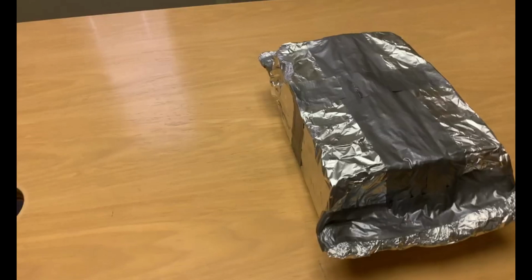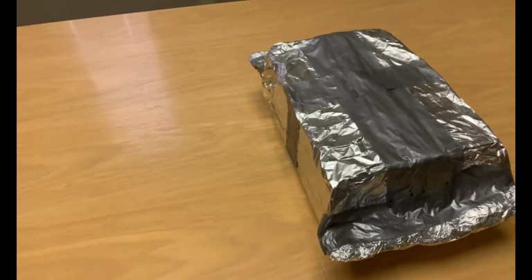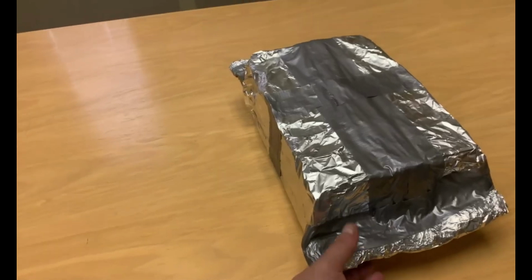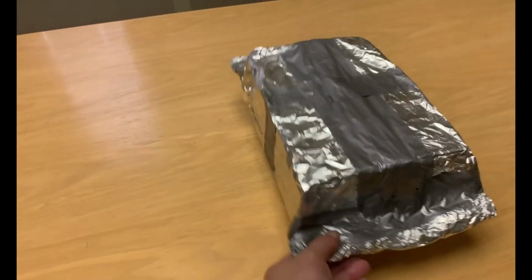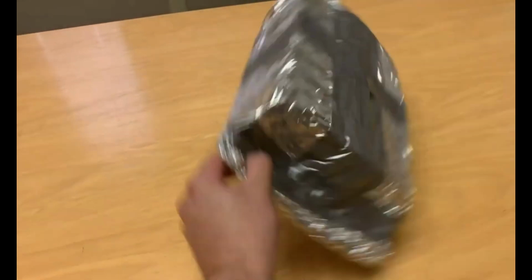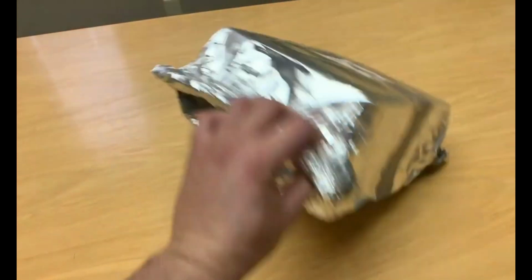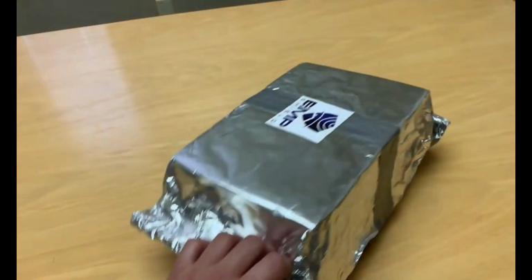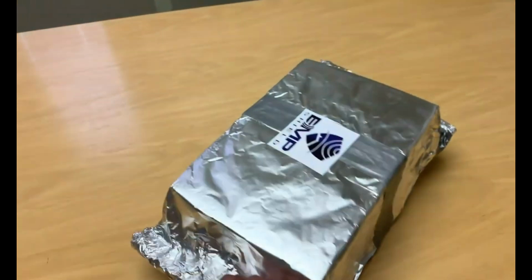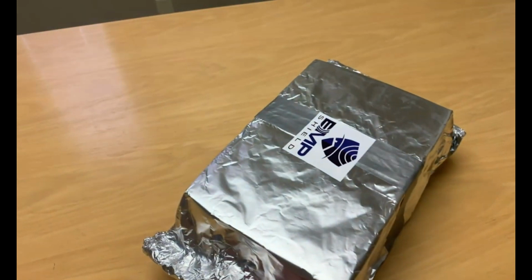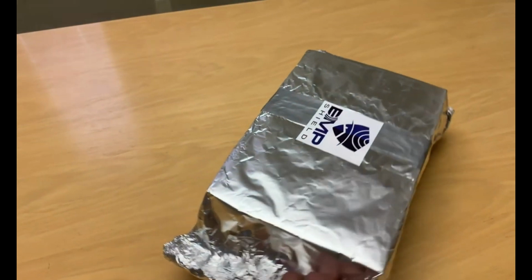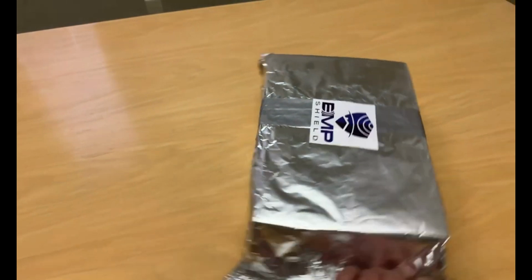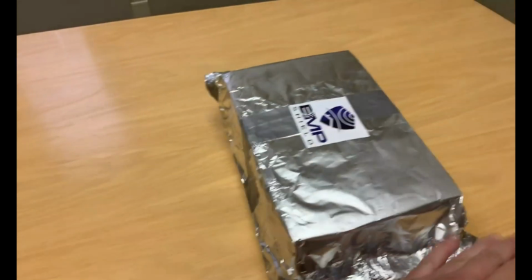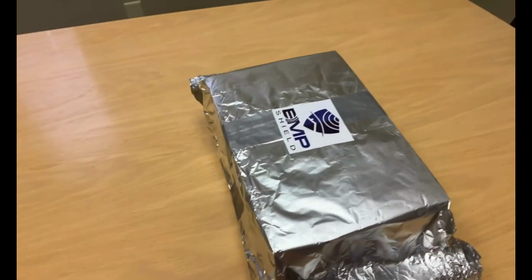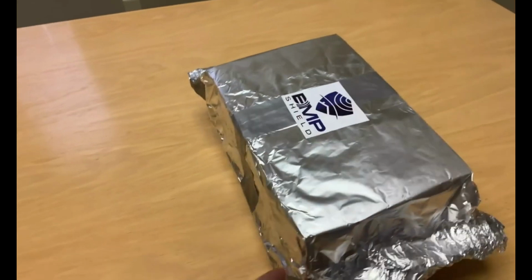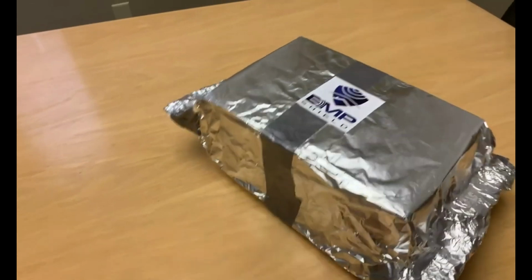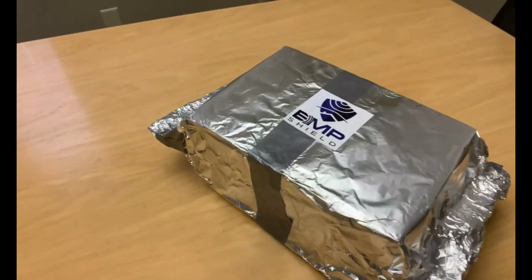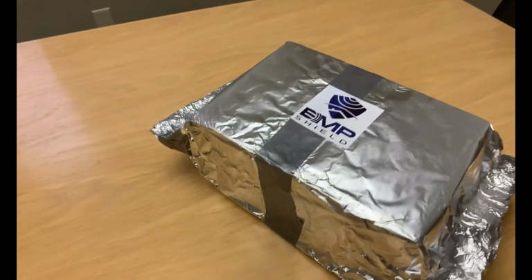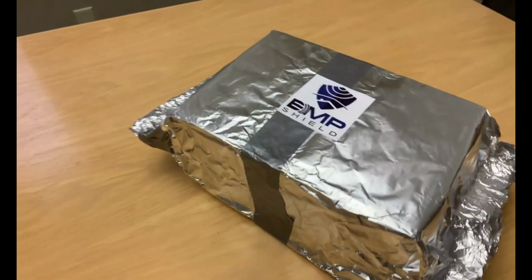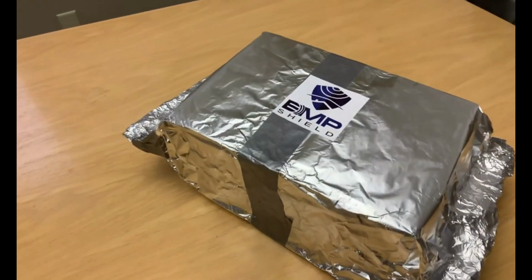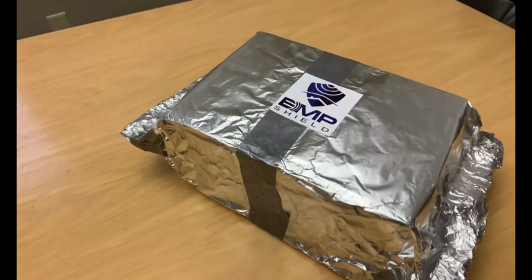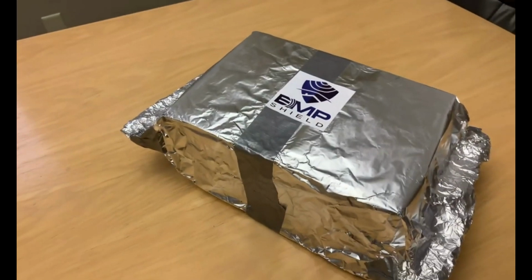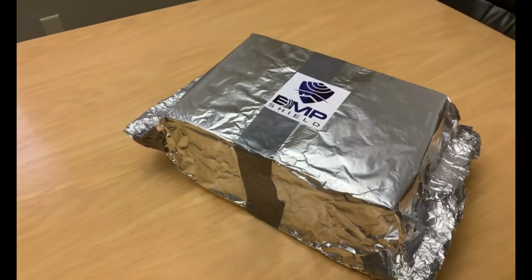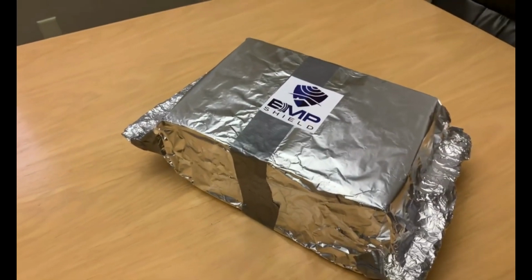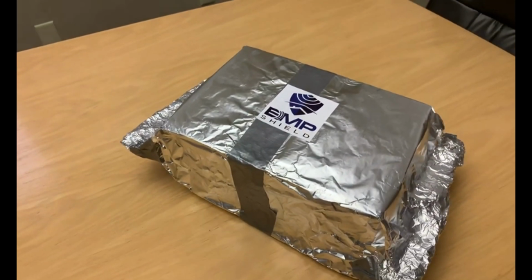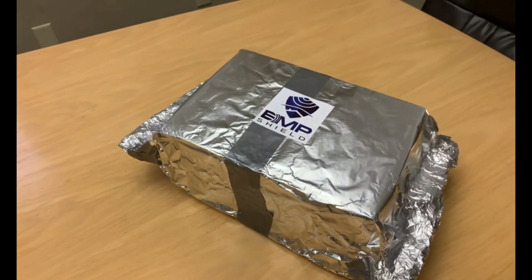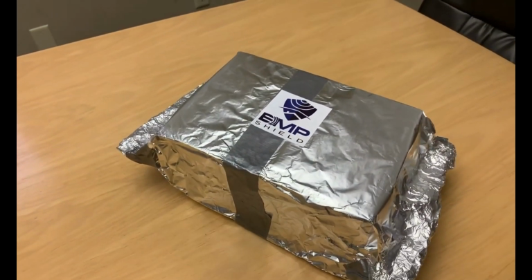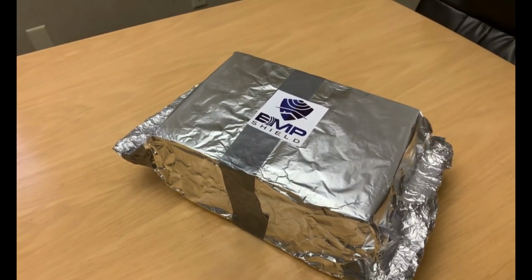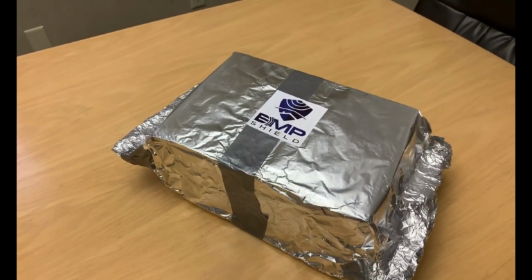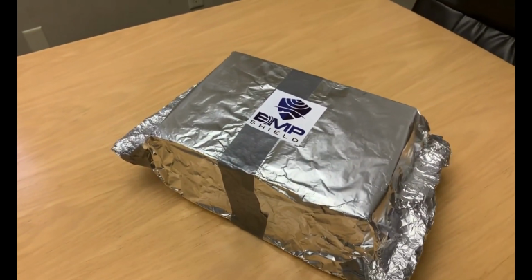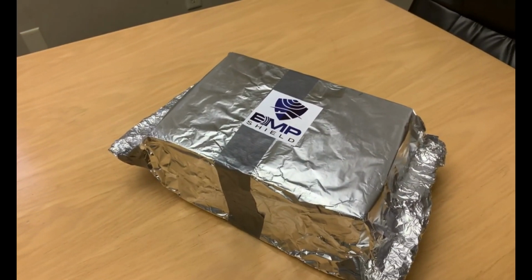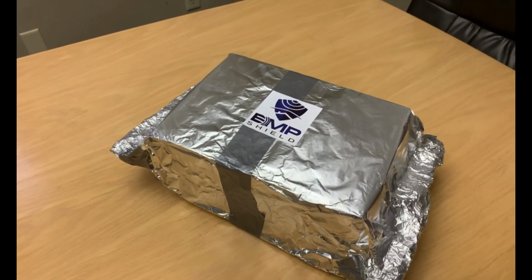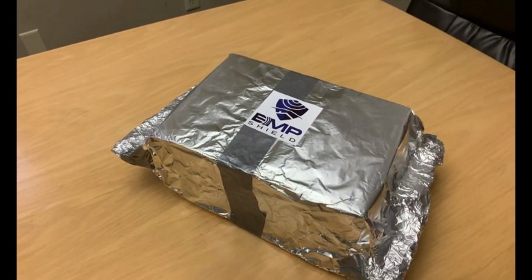You now have a Faraday cage that will protect any electrical equipment inside the box. This box can be unfolded and used multiple times.